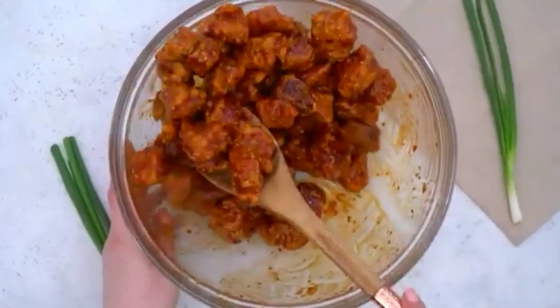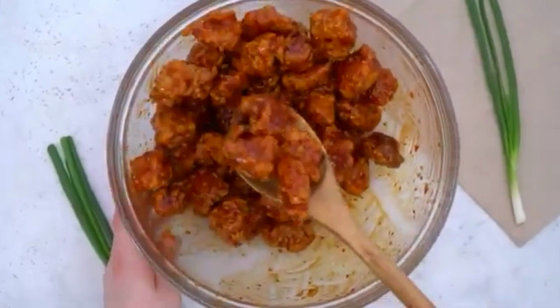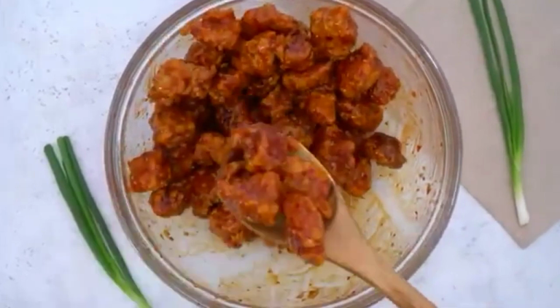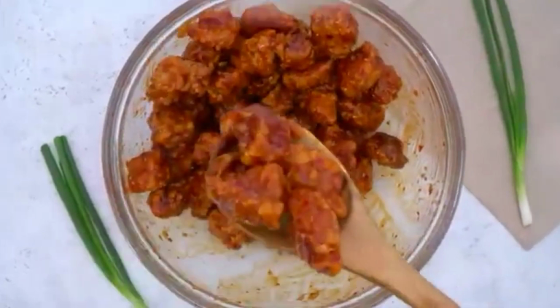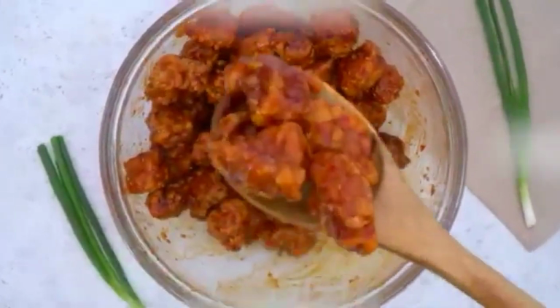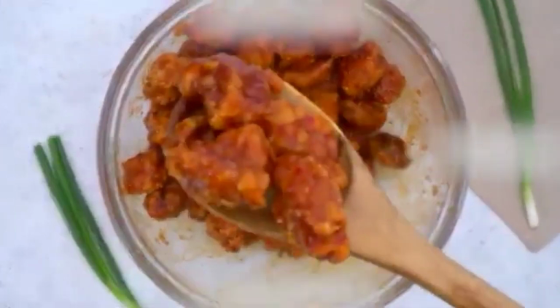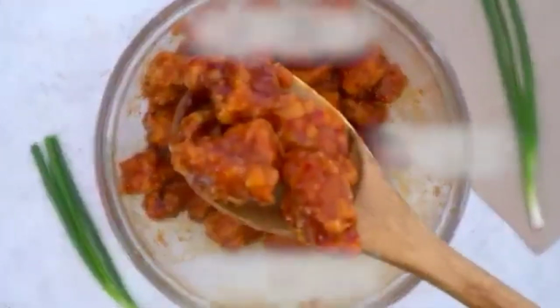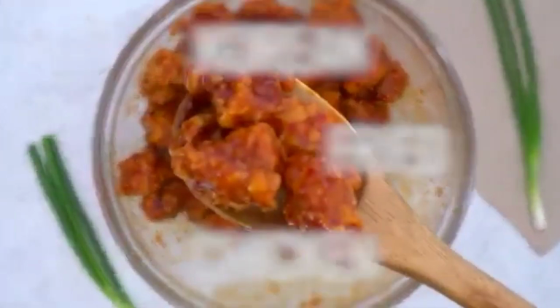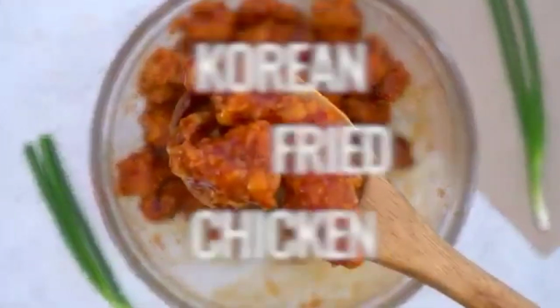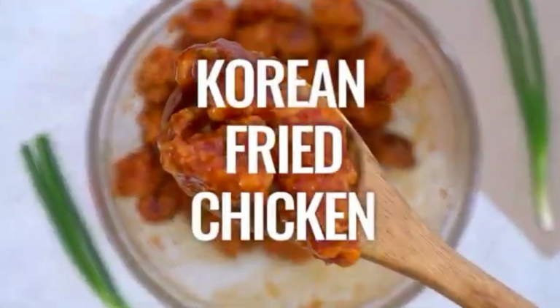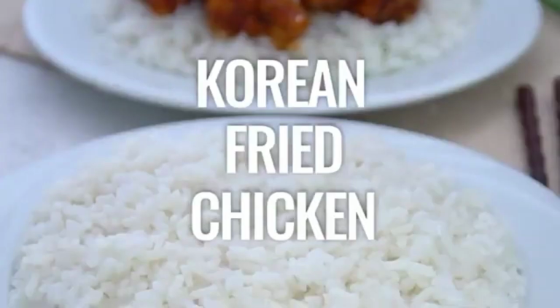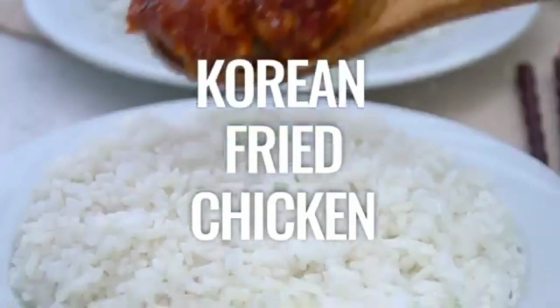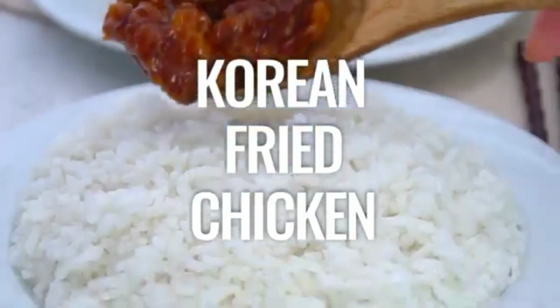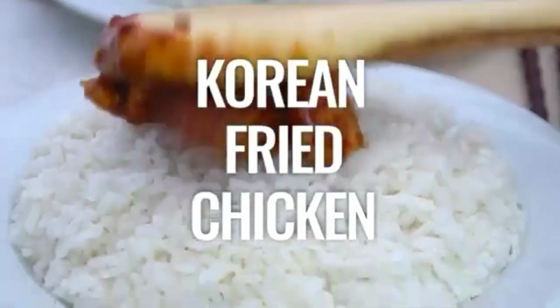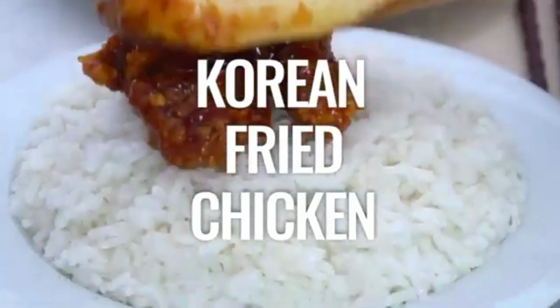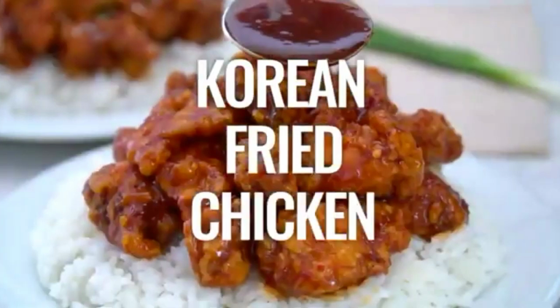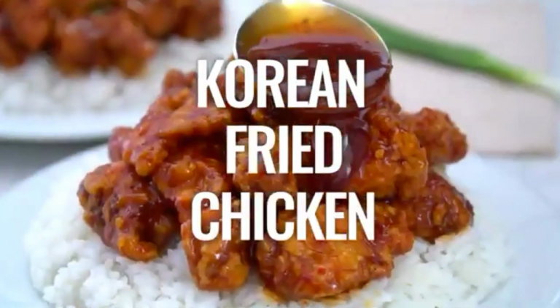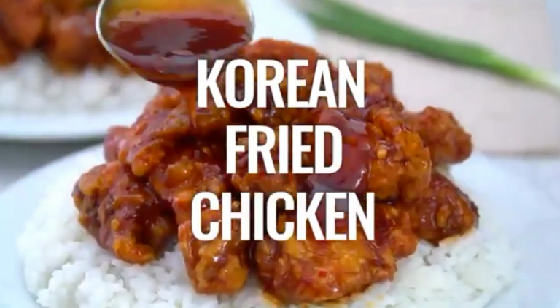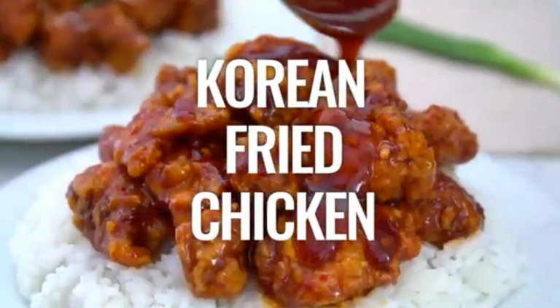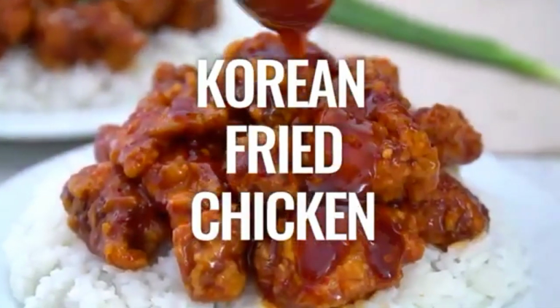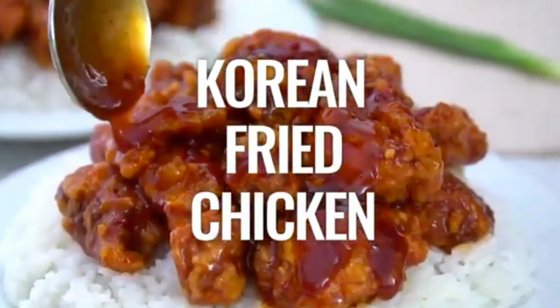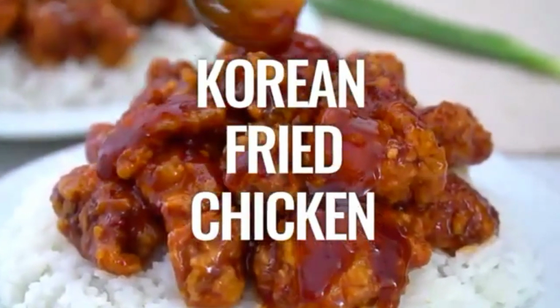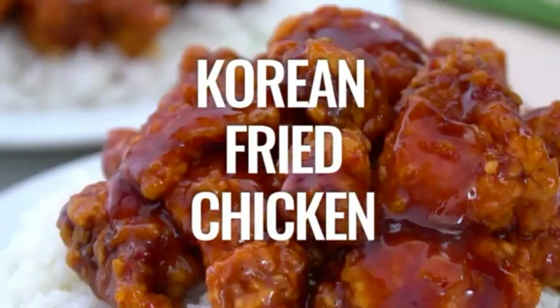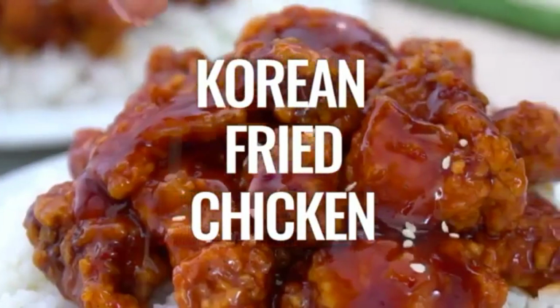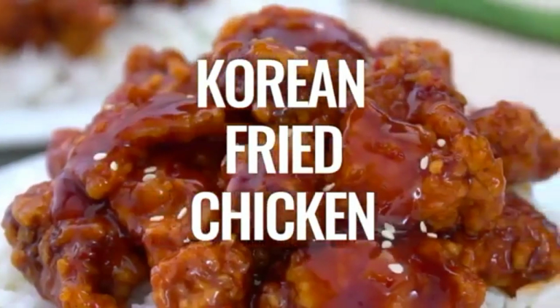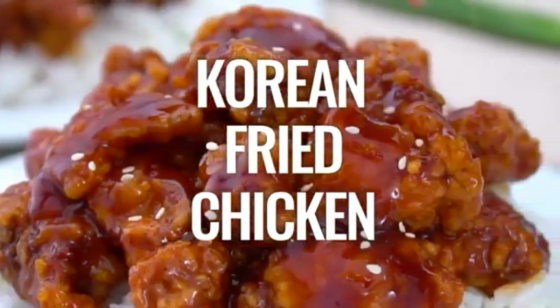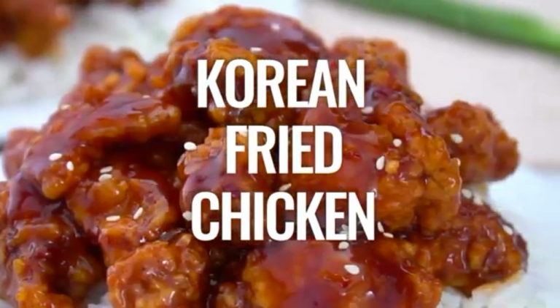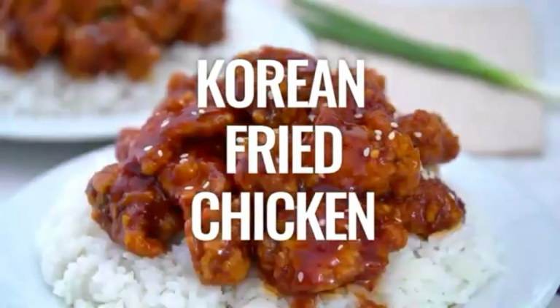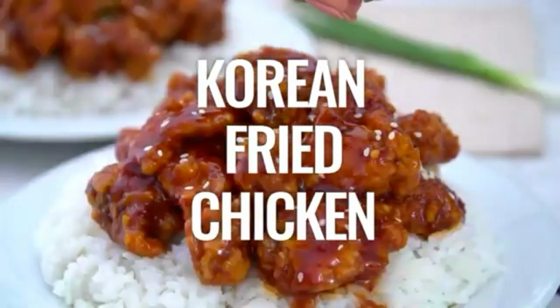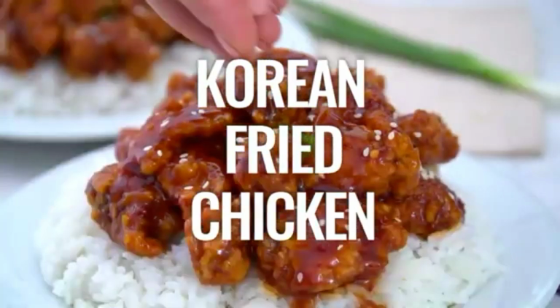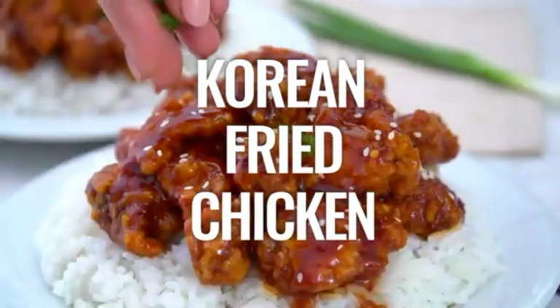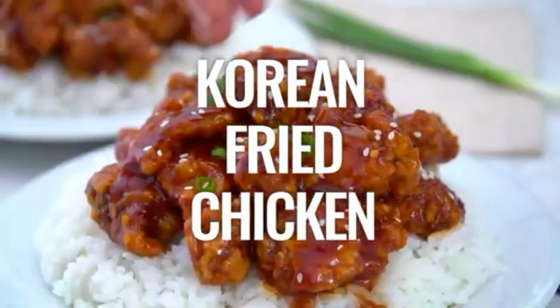Good day friends! So for today, this video is all about Korean fried chicken.